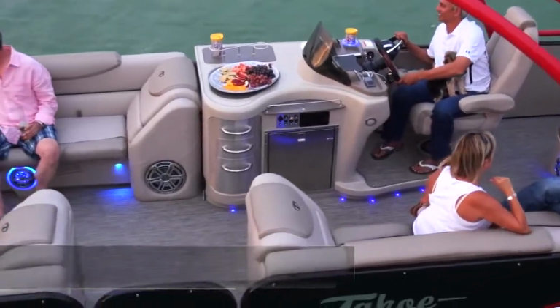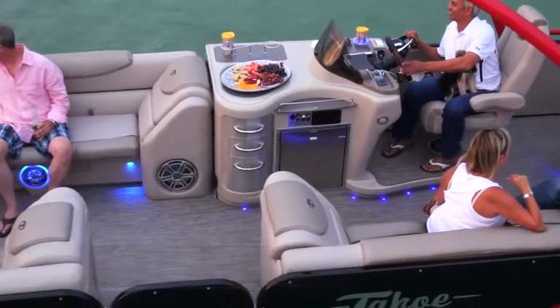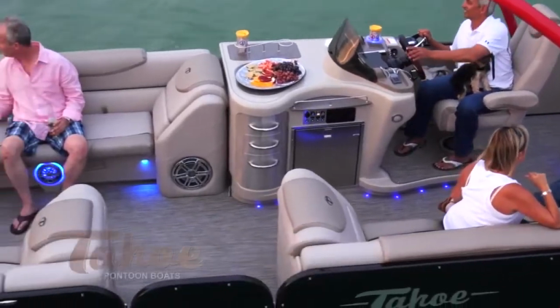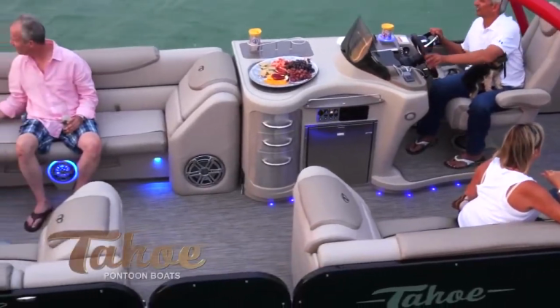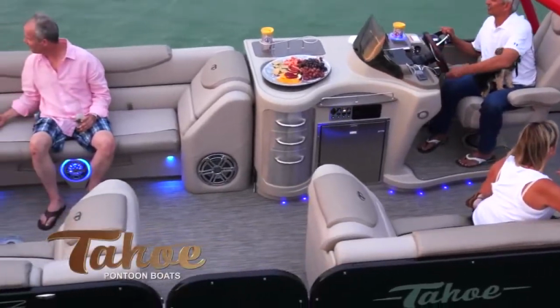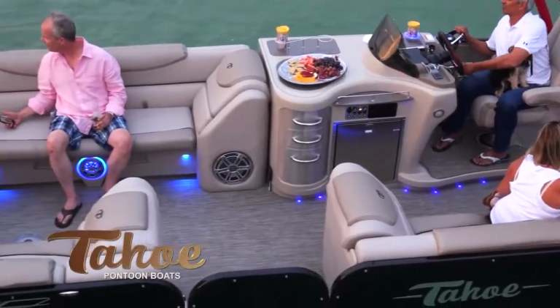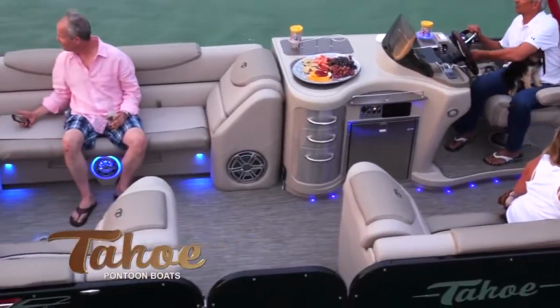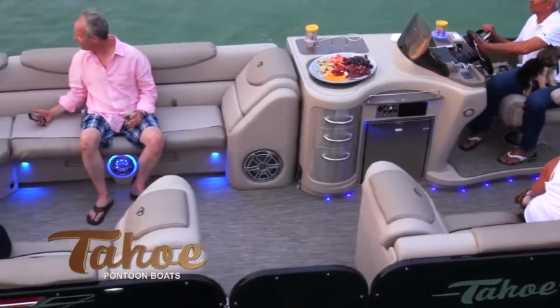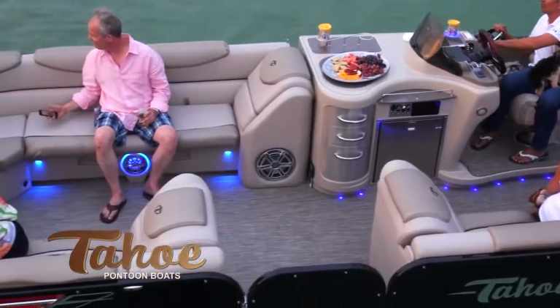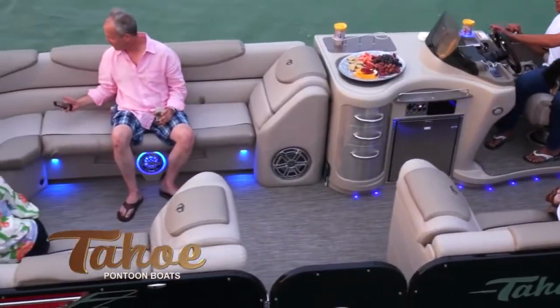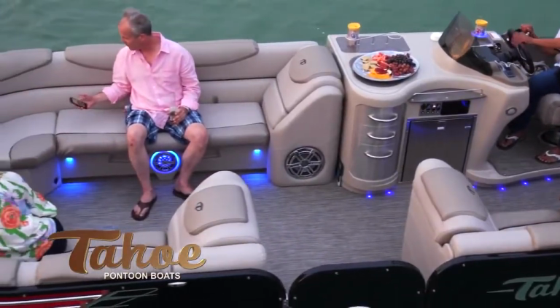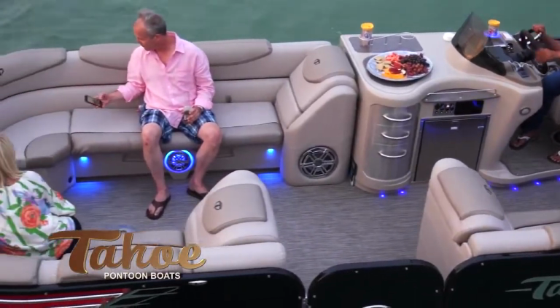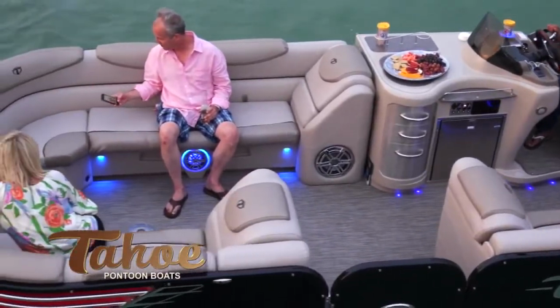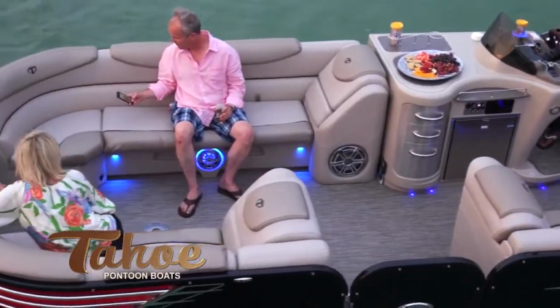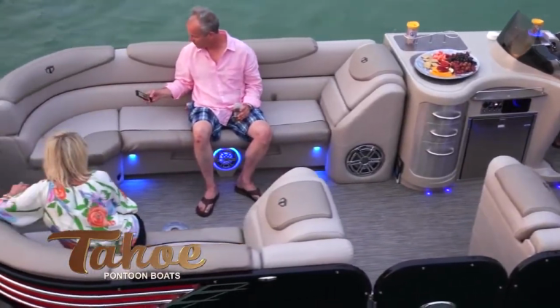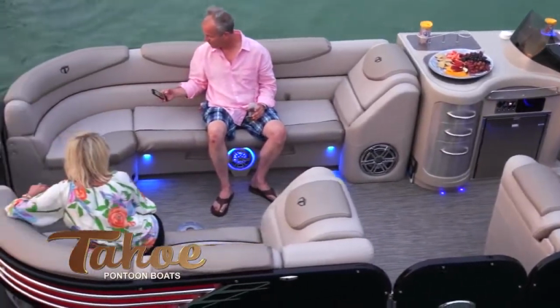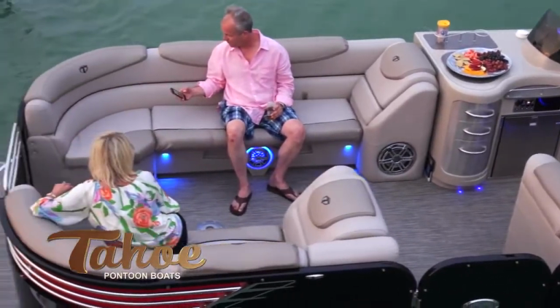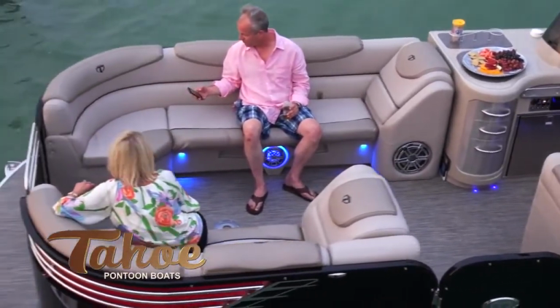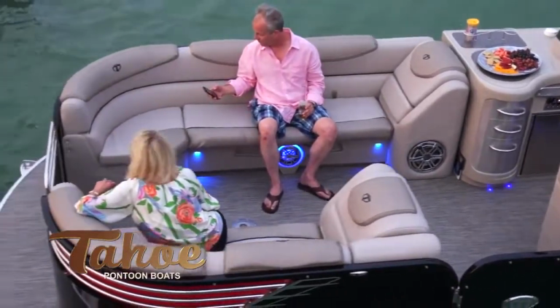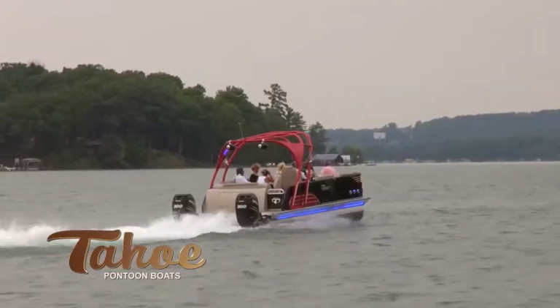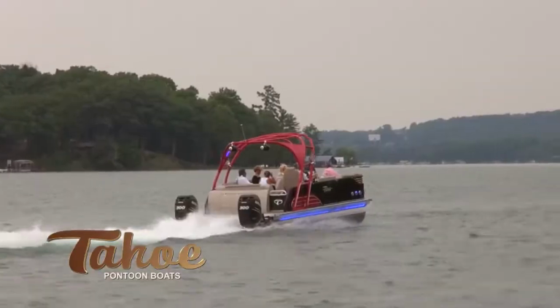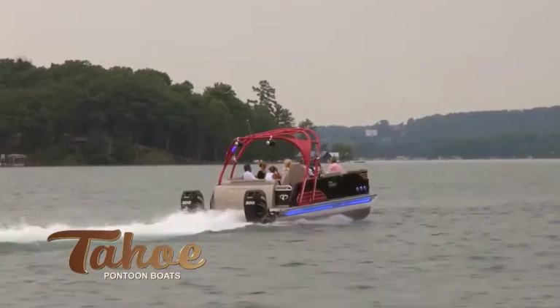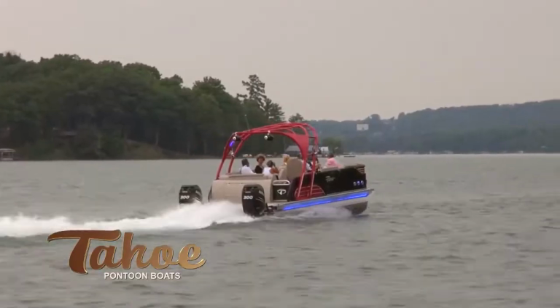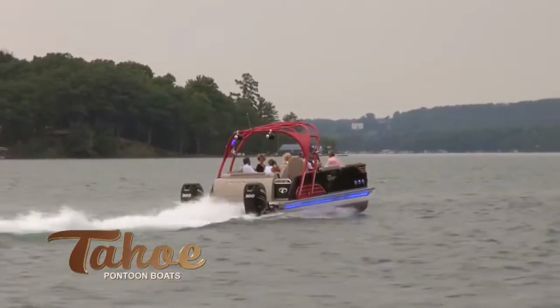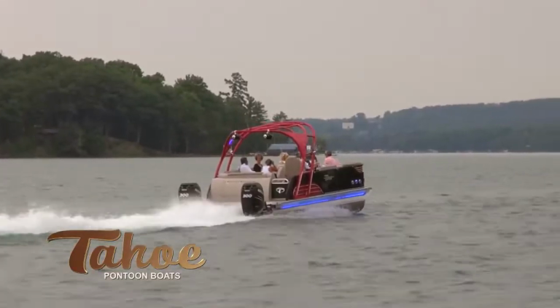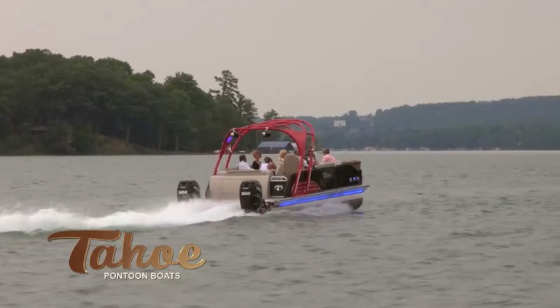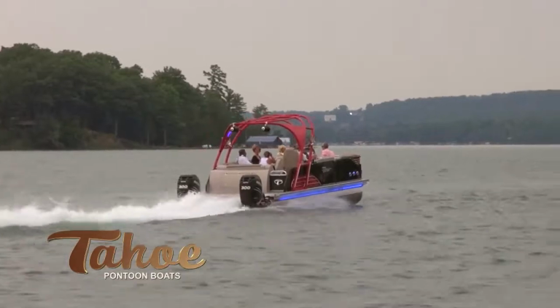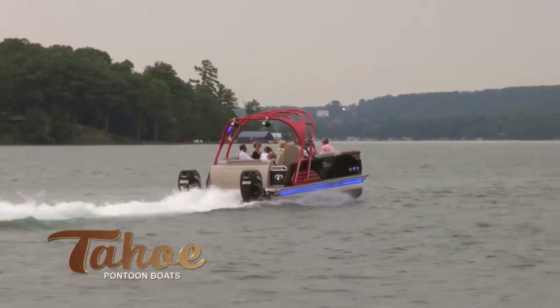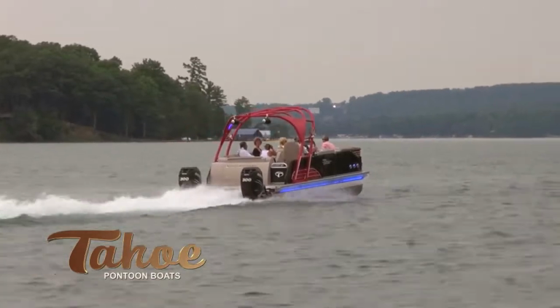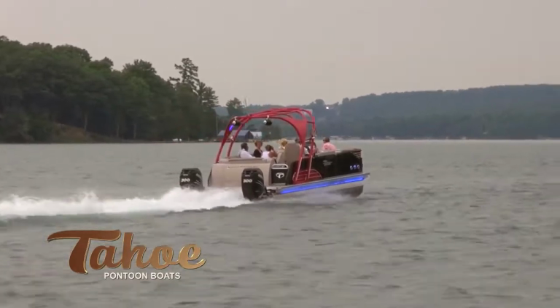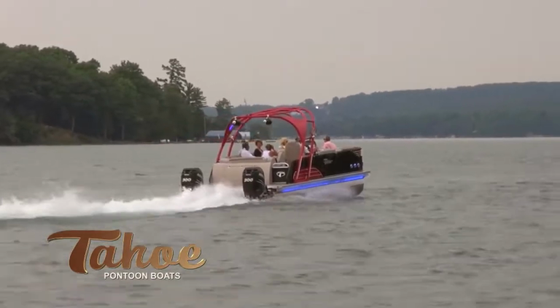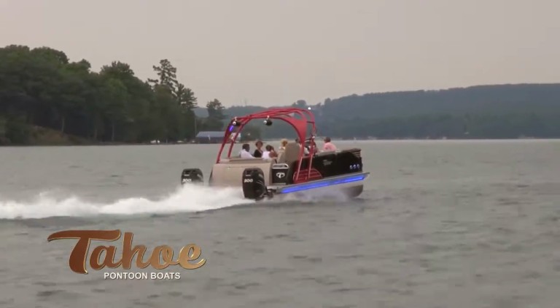Find innovation, performance, and style with the Tahoe Vision Luxury Pontoon Boat.